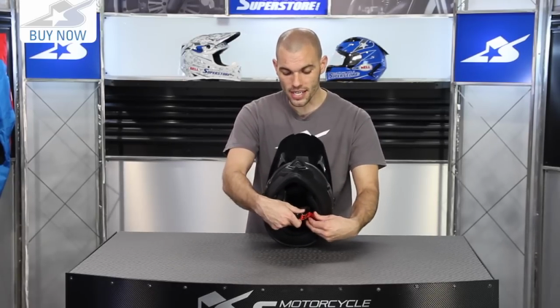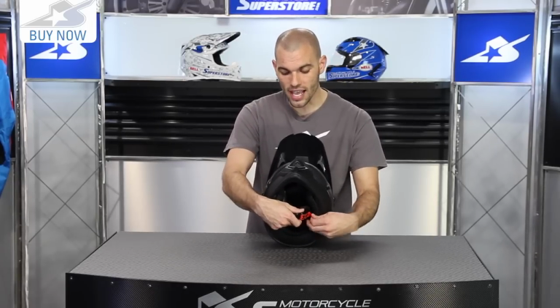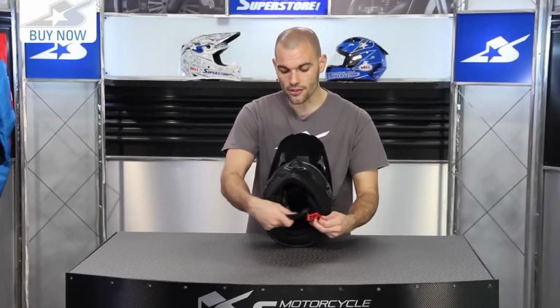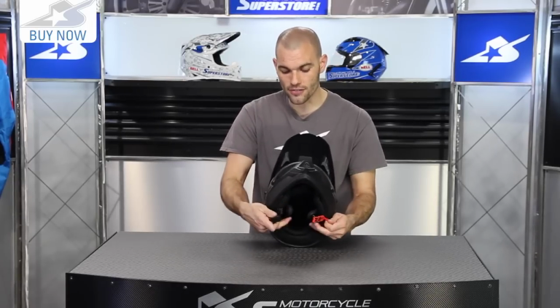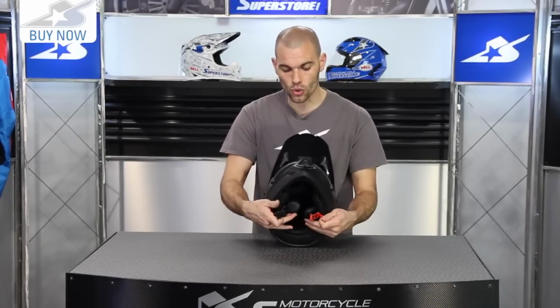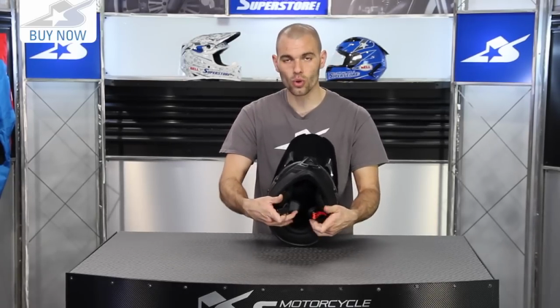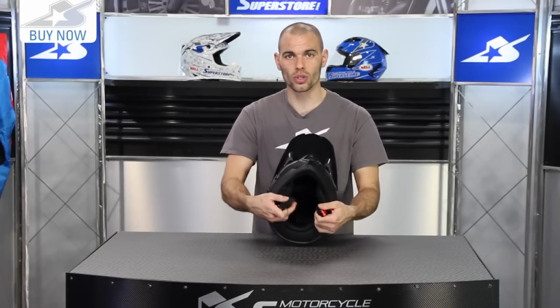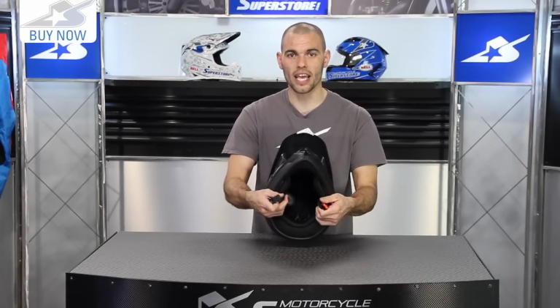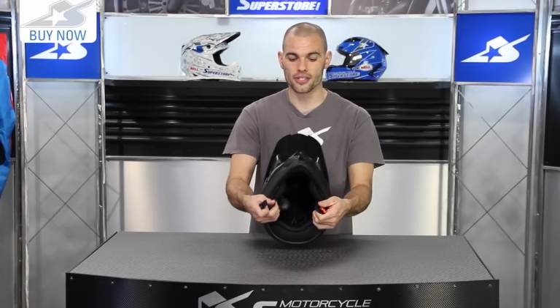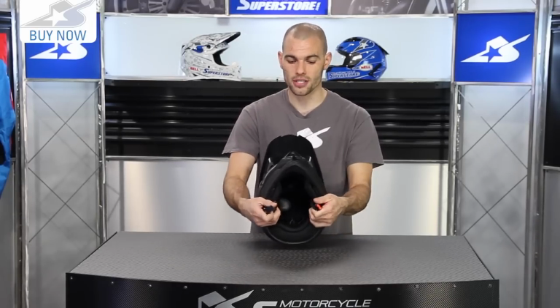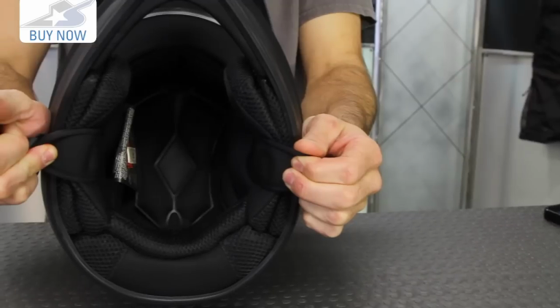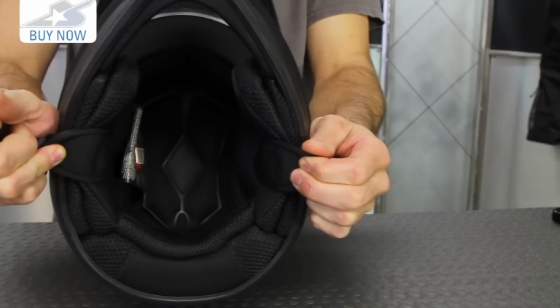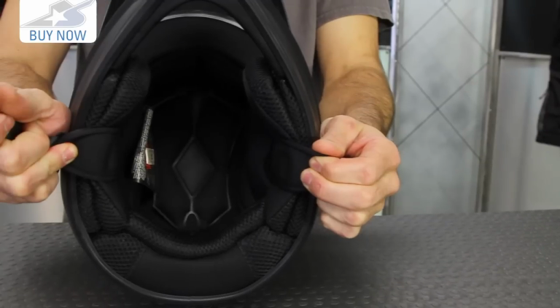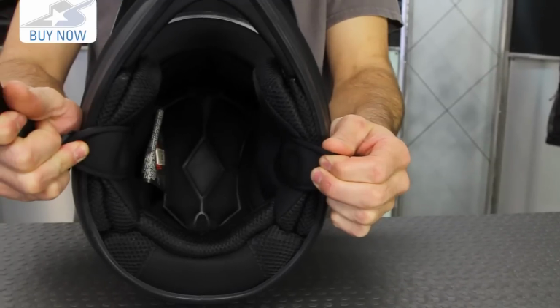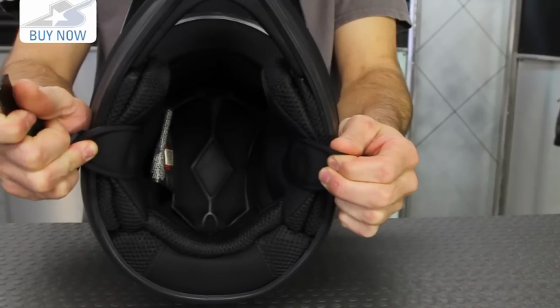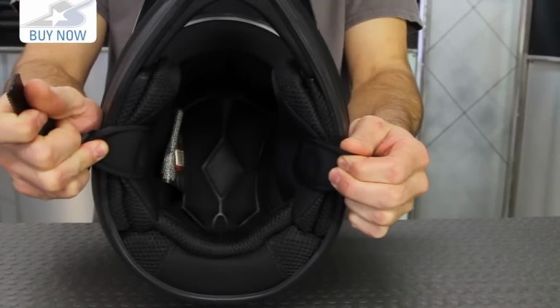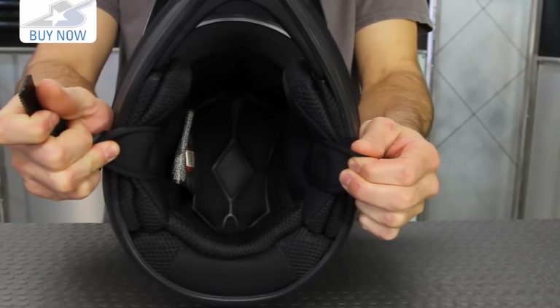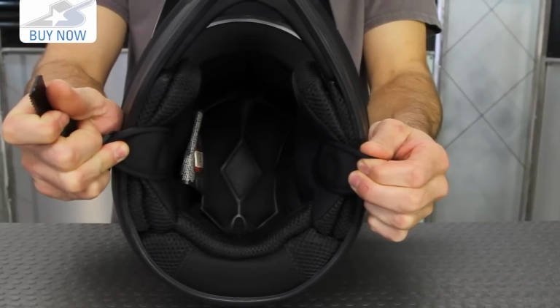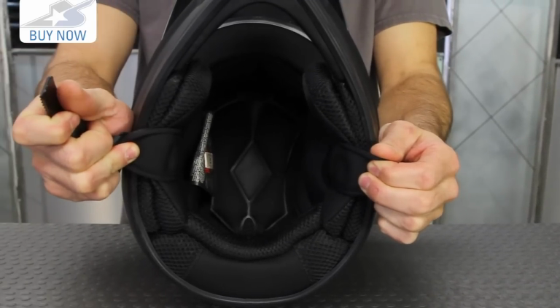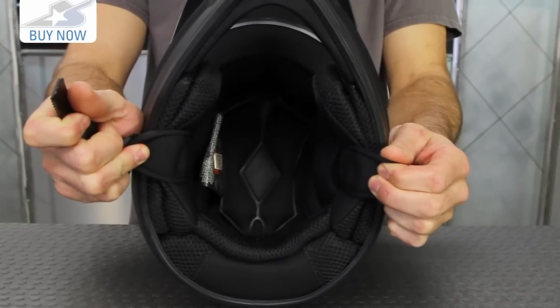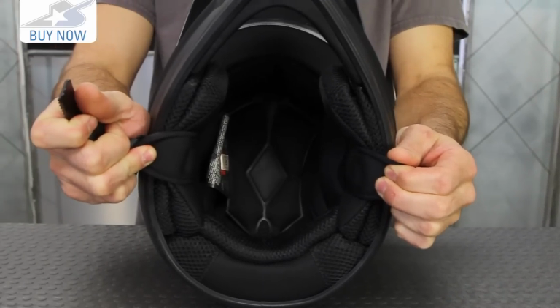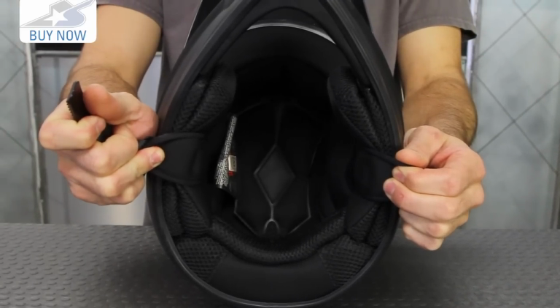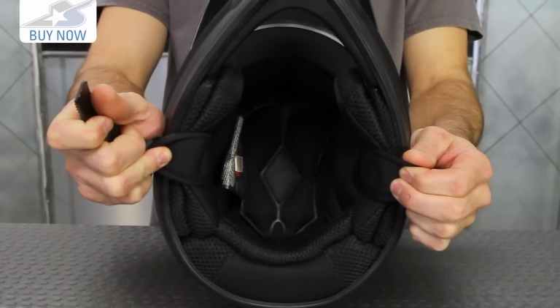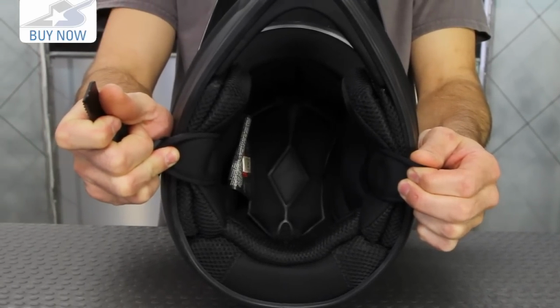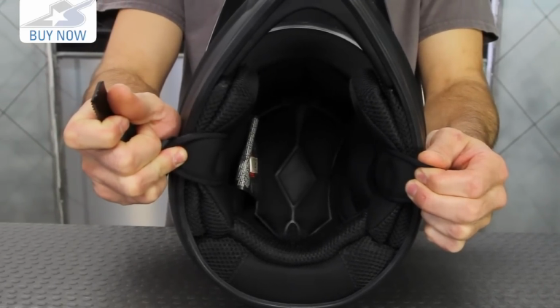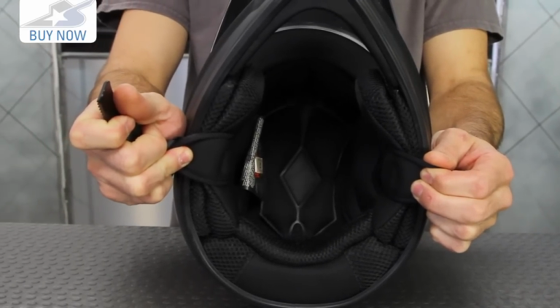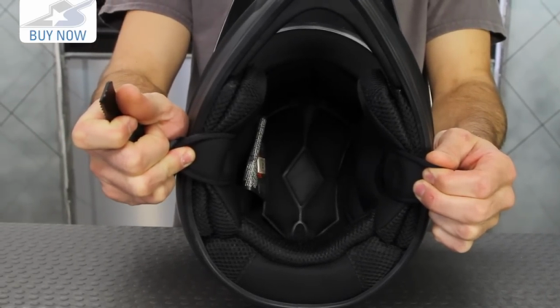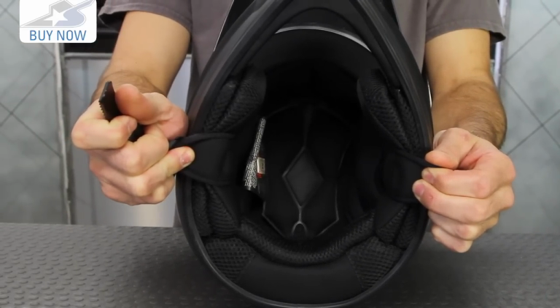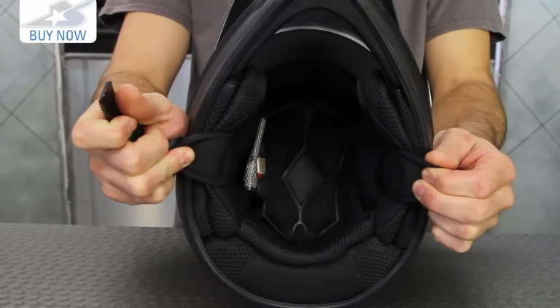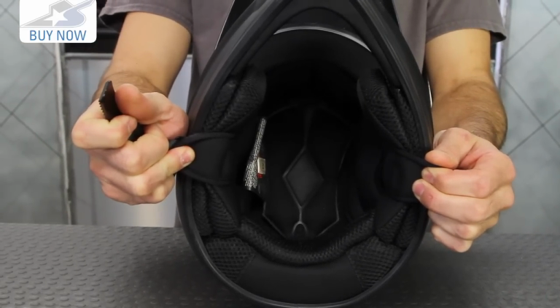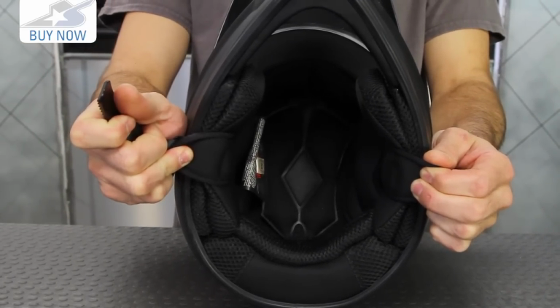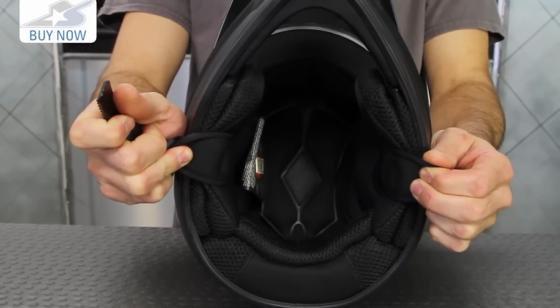Underneath that you have the cool core liner system. This is all removable — it's a moisture-wicking liner and you can go ahead and wash it when you need to.